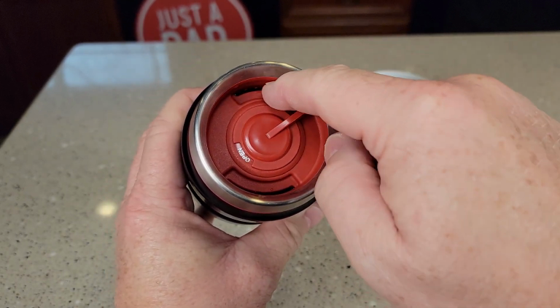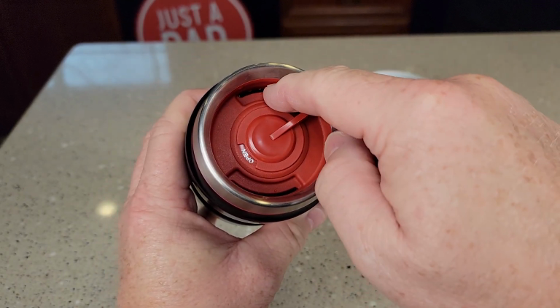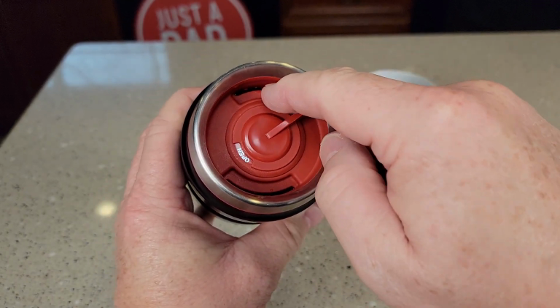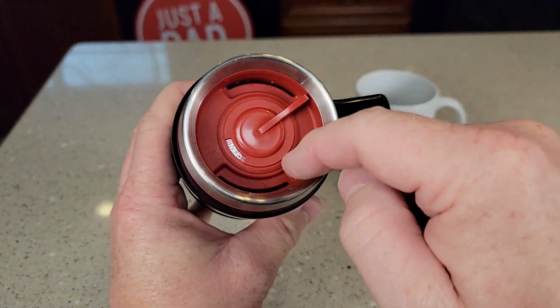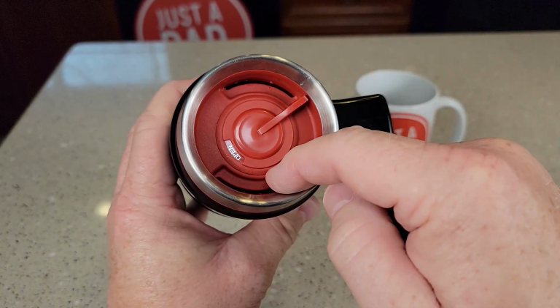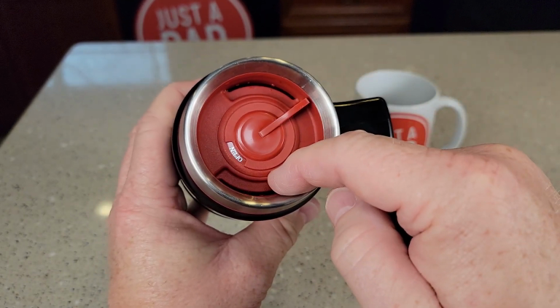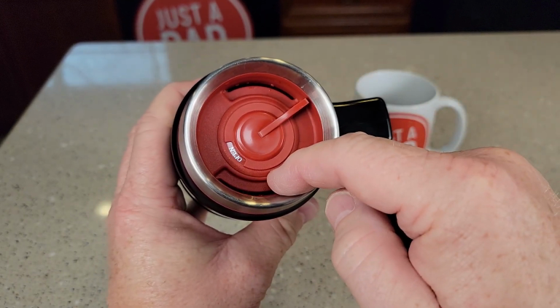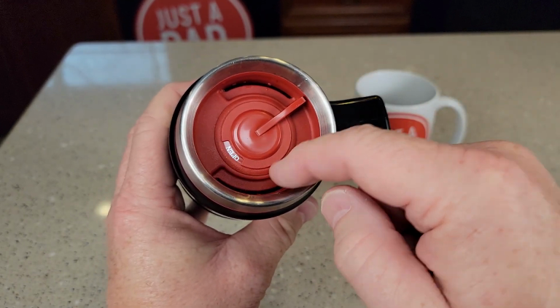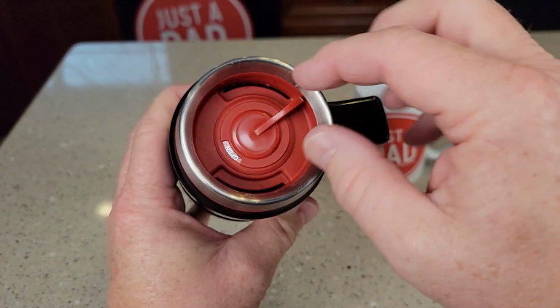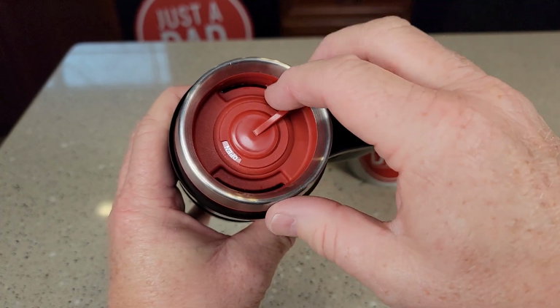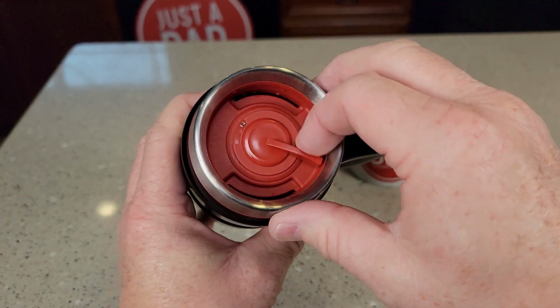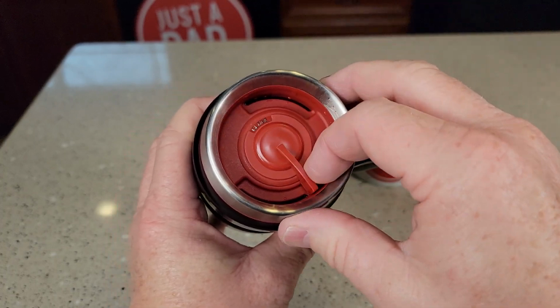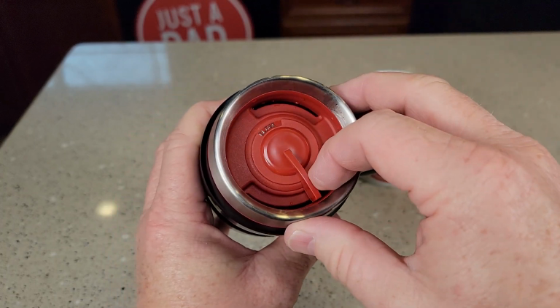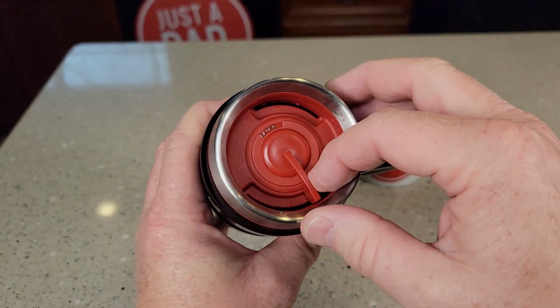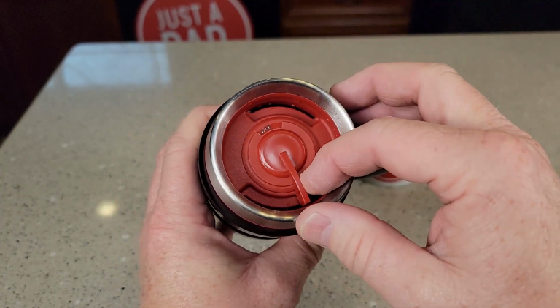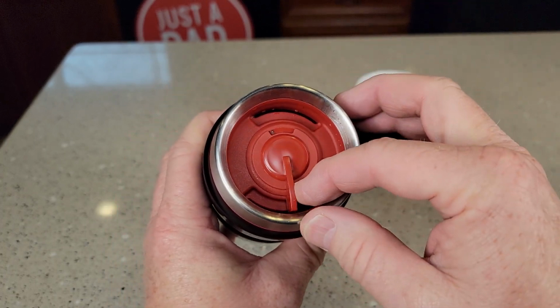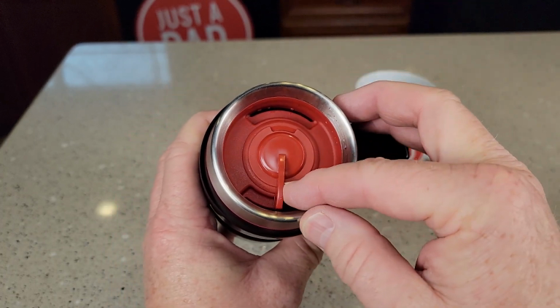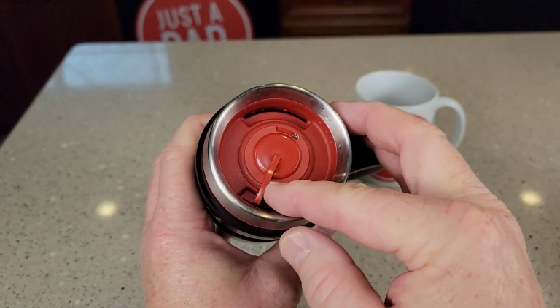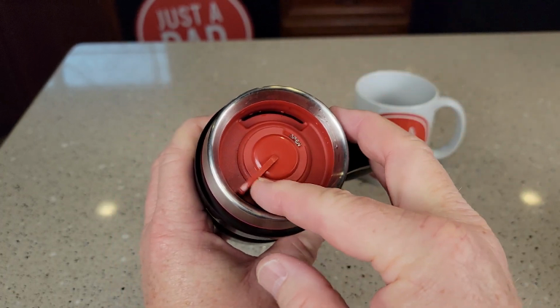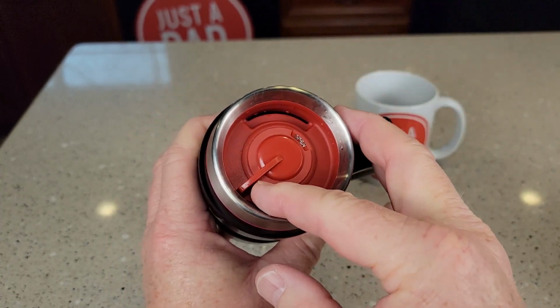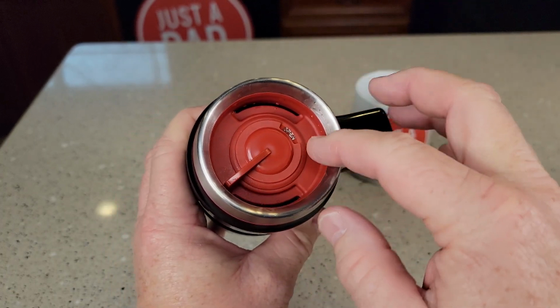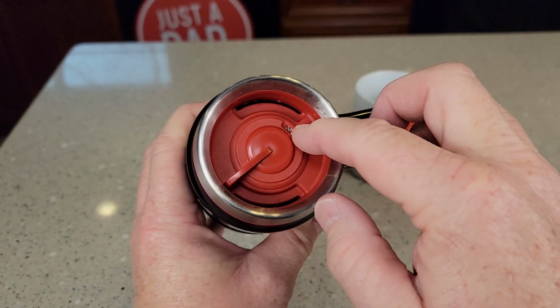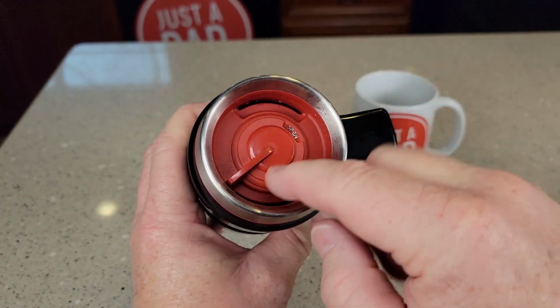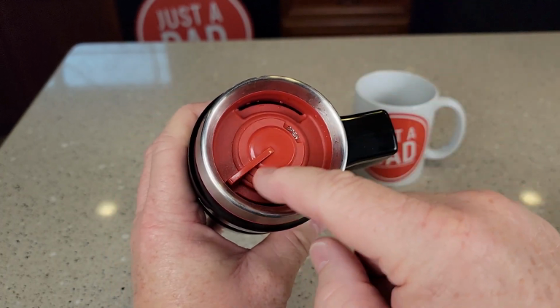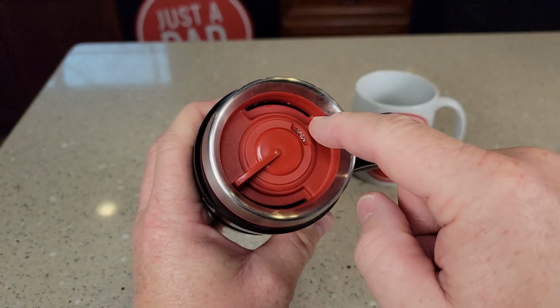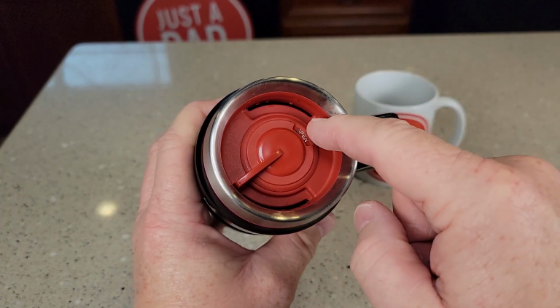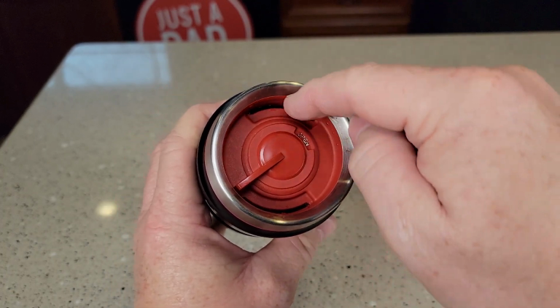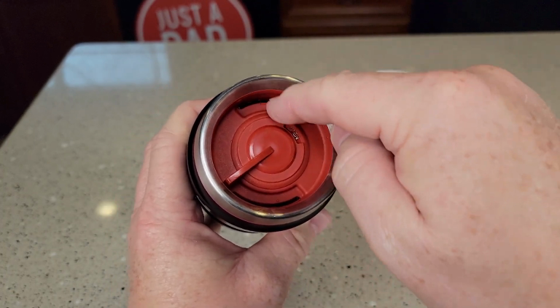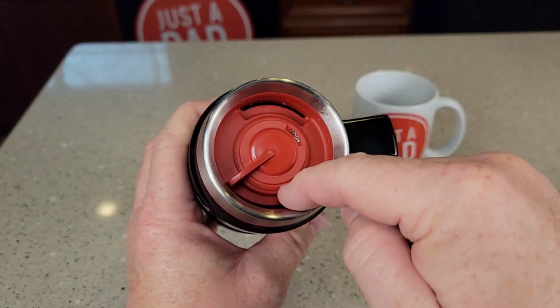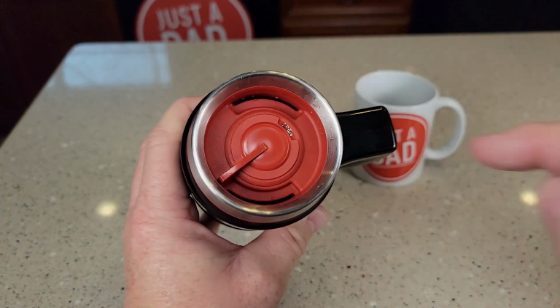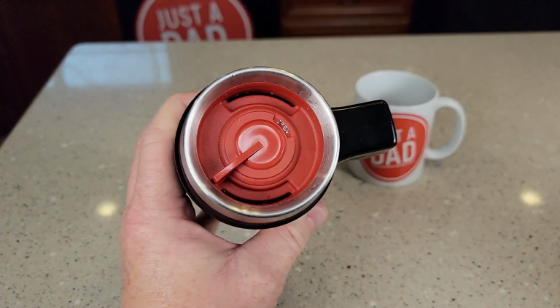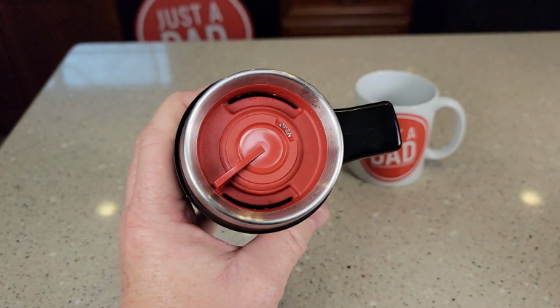So one's kind of like a vent when you're drinking out this one. And same when you go this way — if you've got it in either open position, both of them are open.